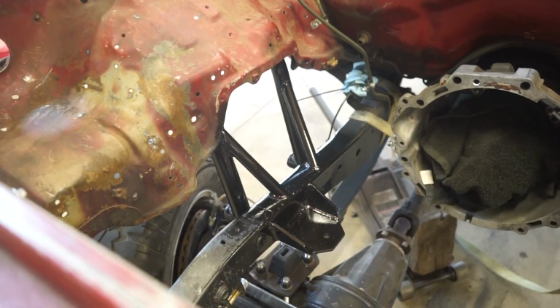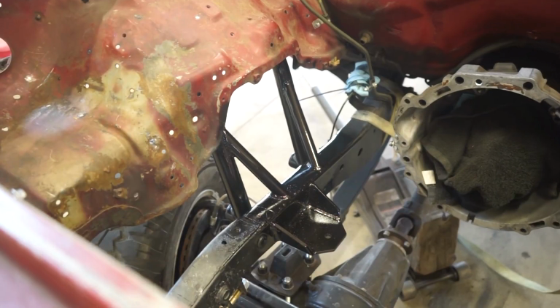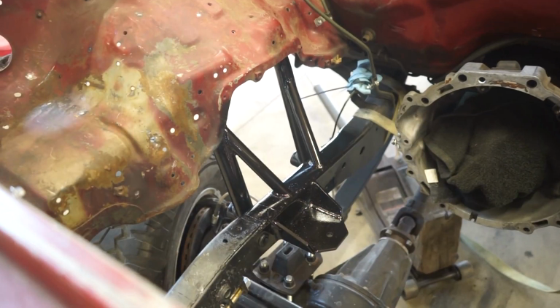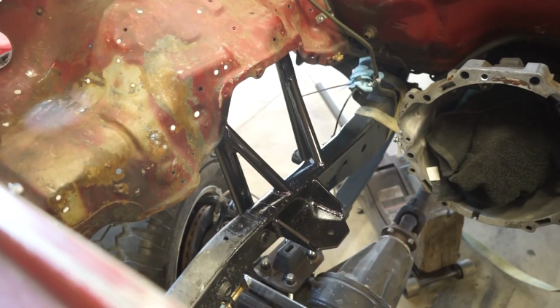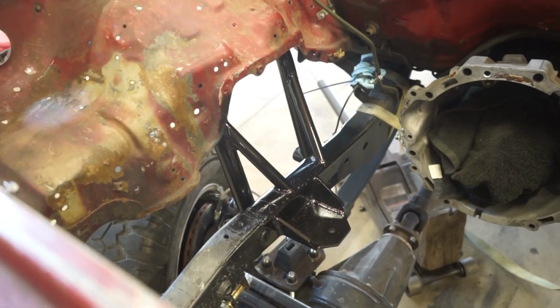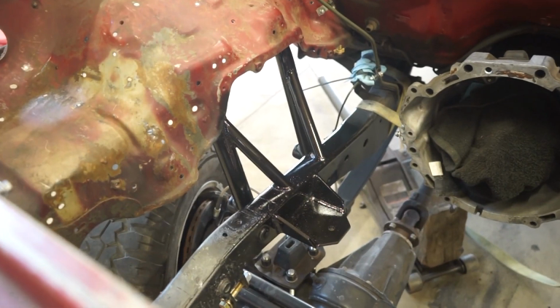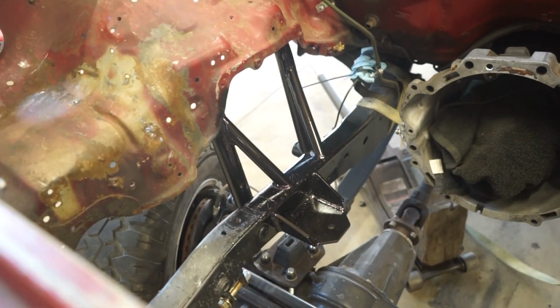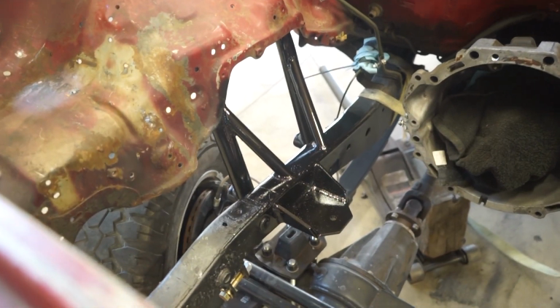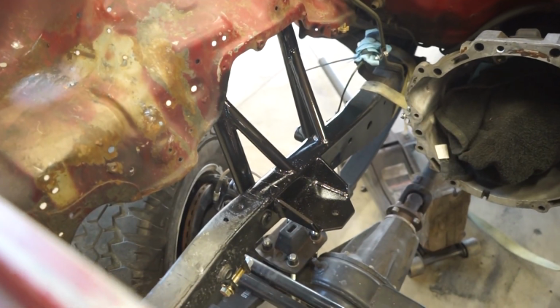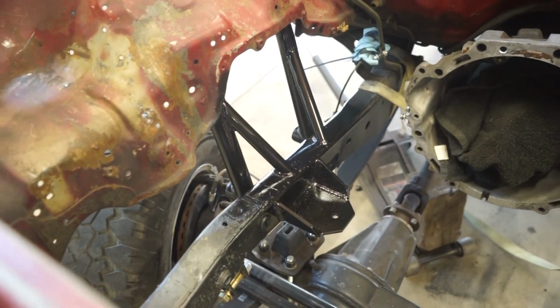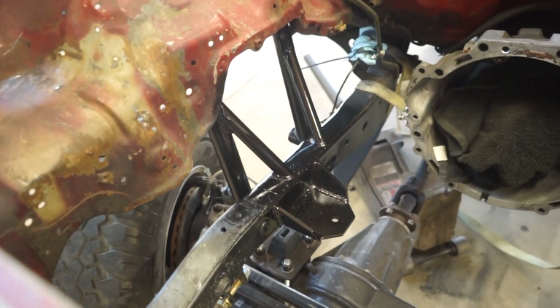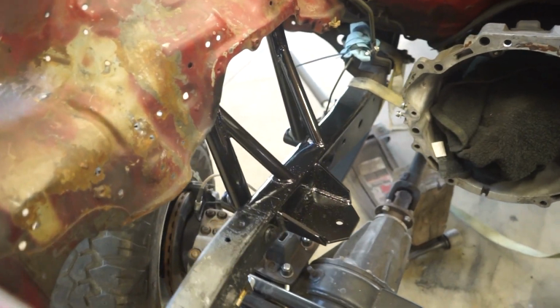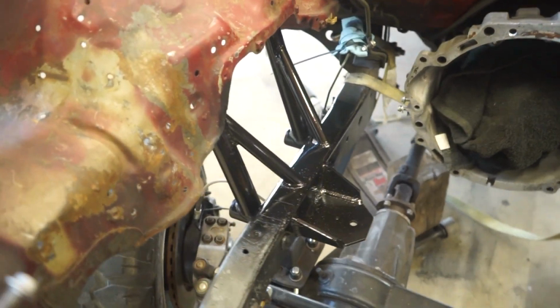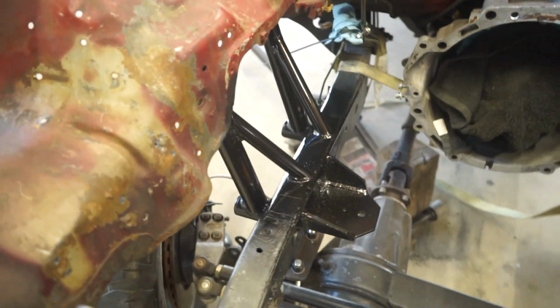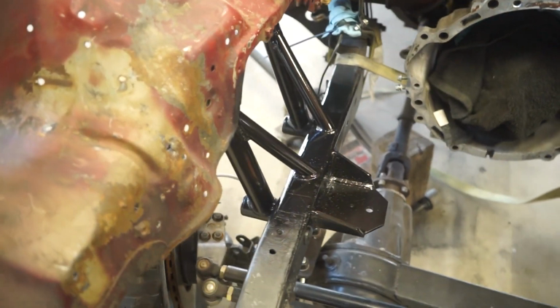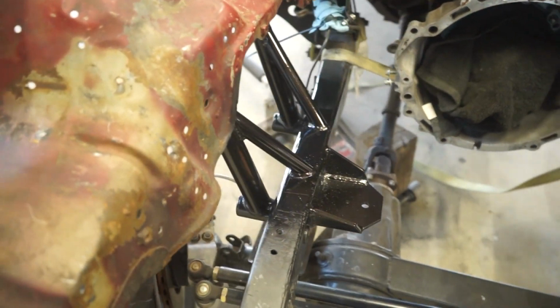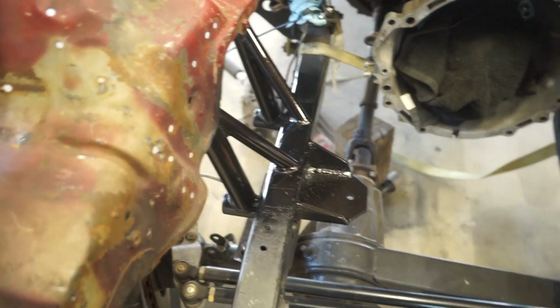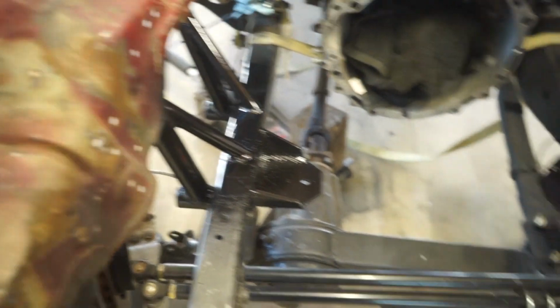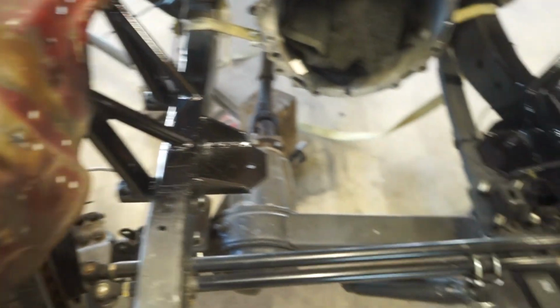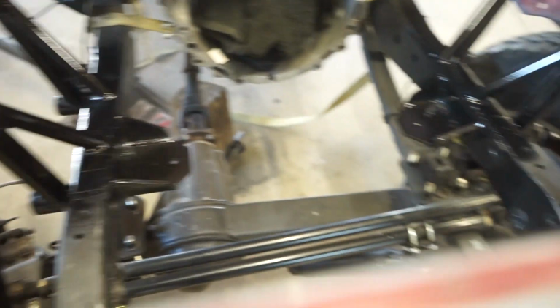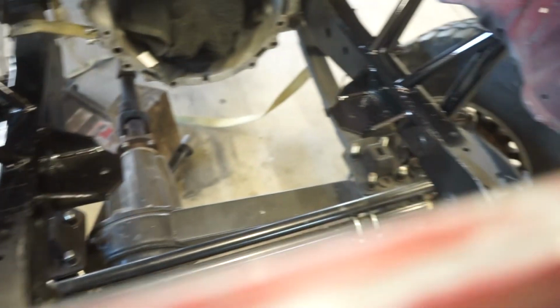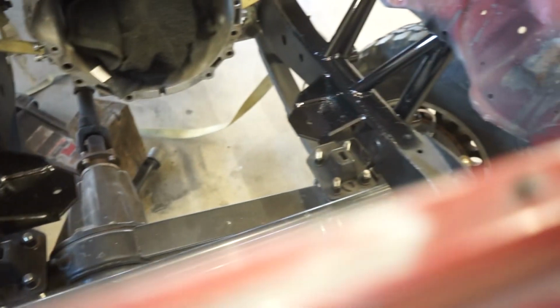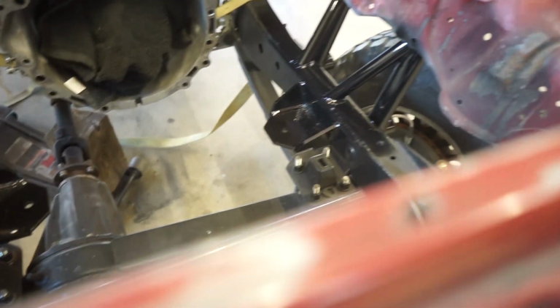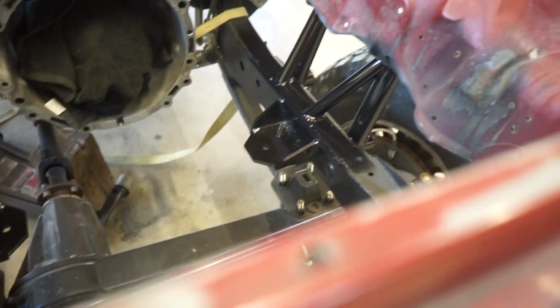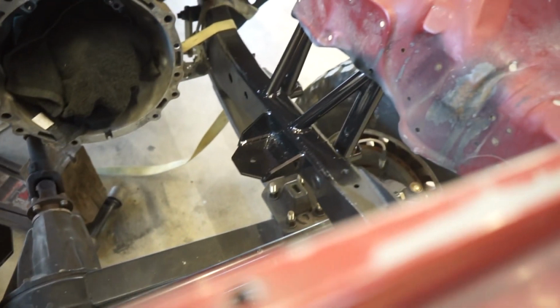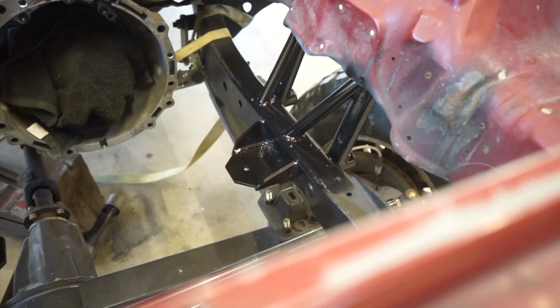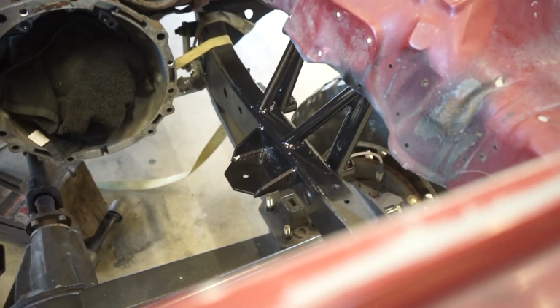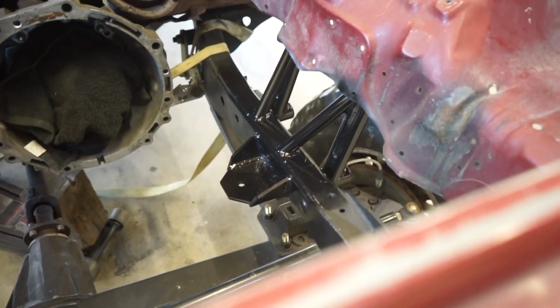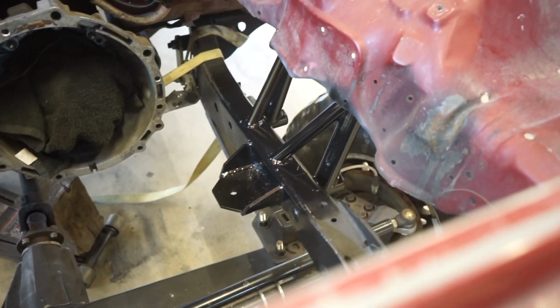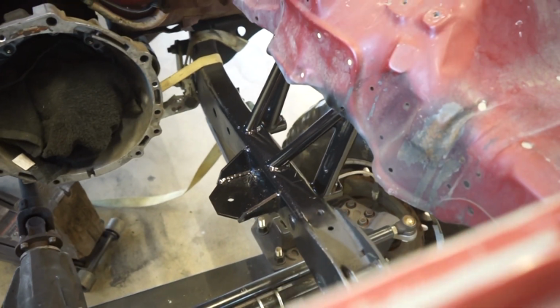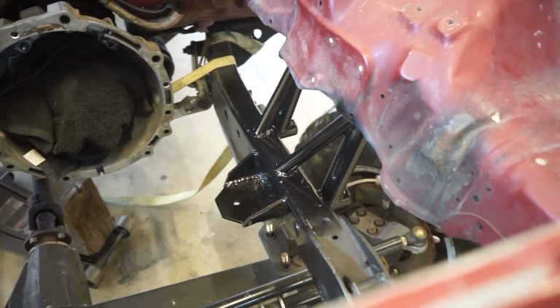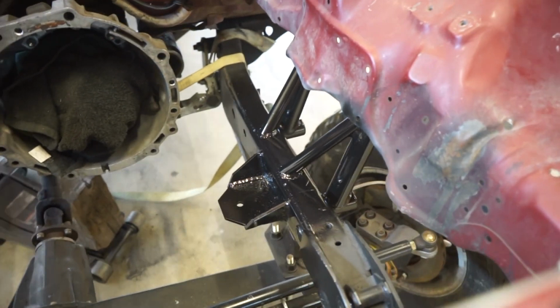All right guys, there's the finished product. She's all painted up and ready to go.